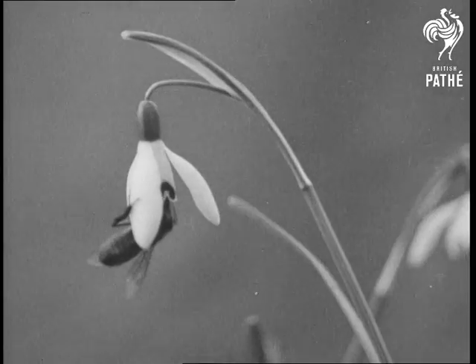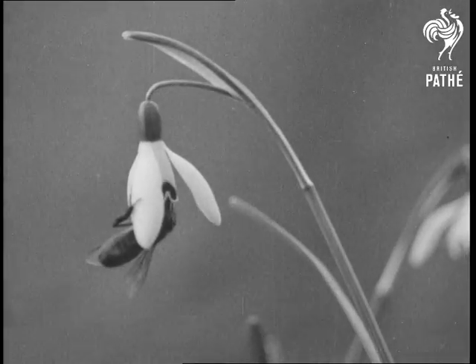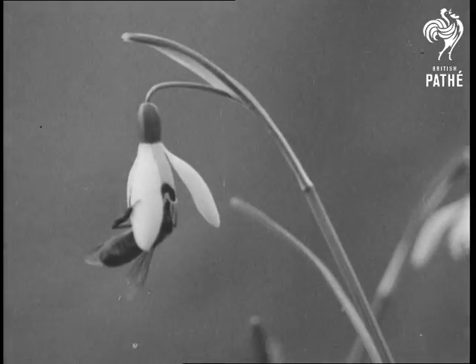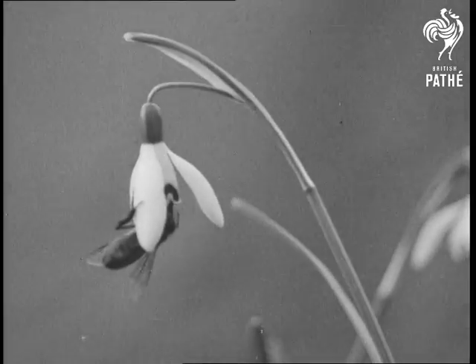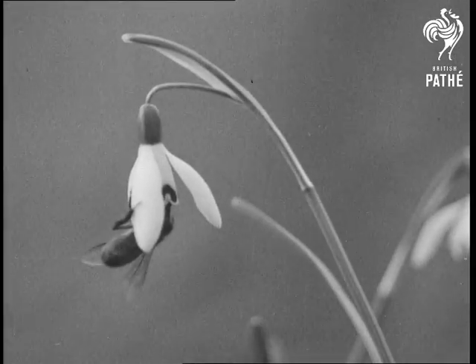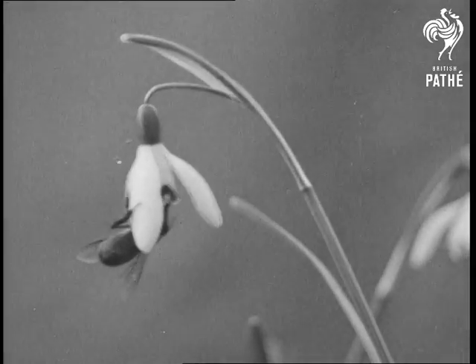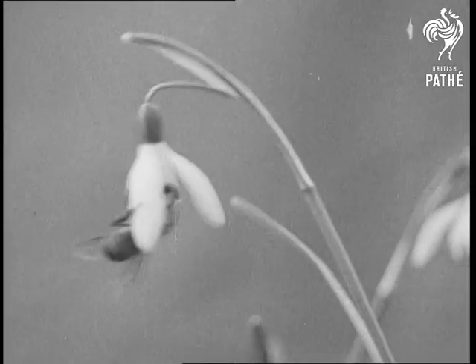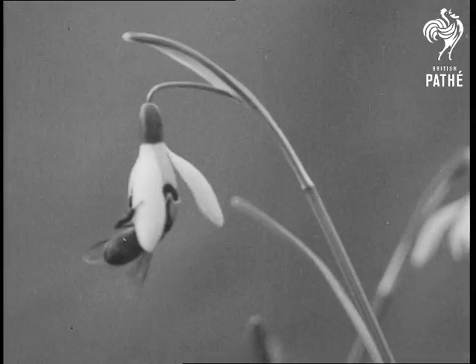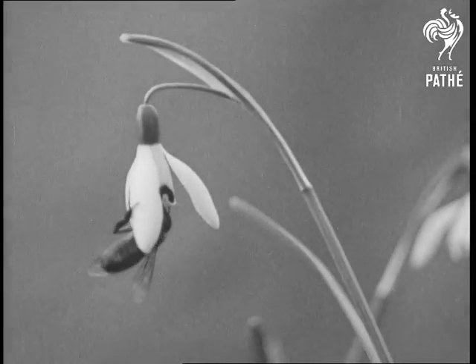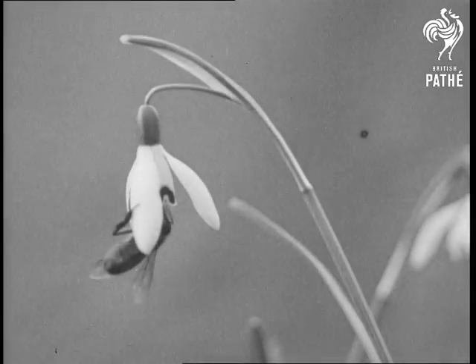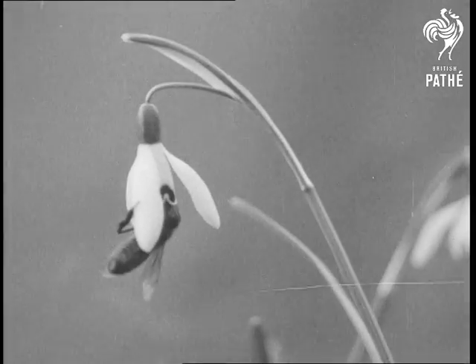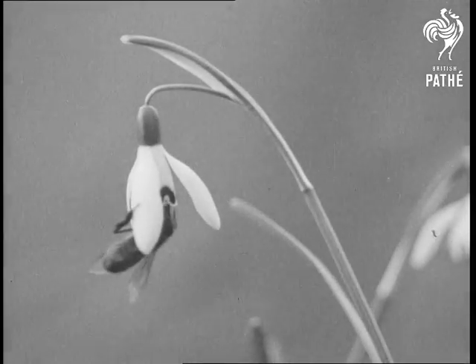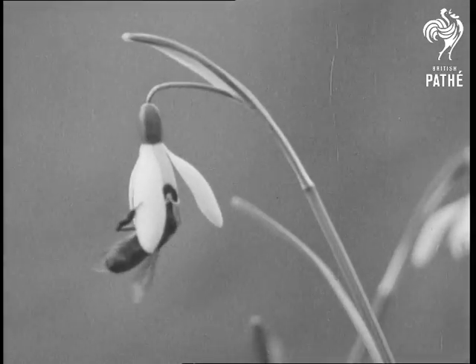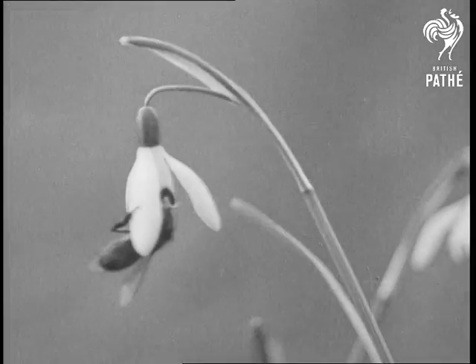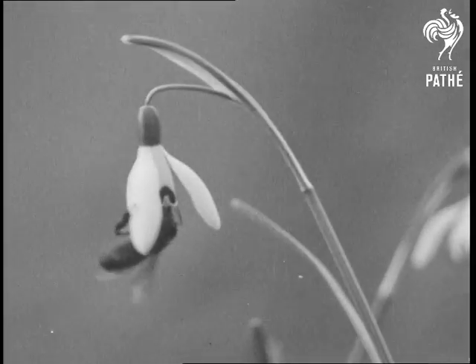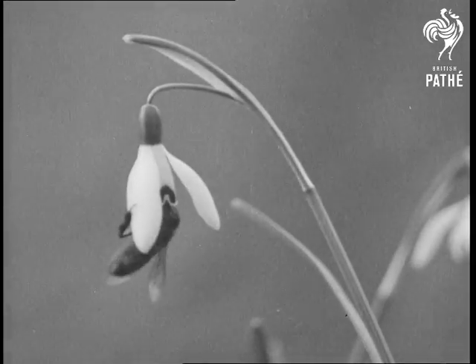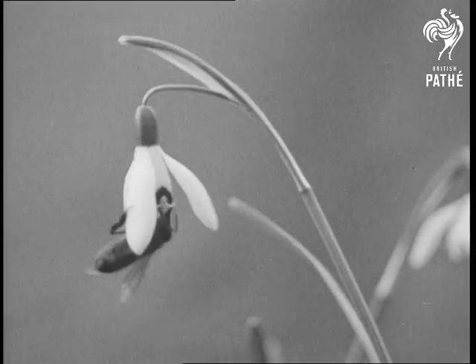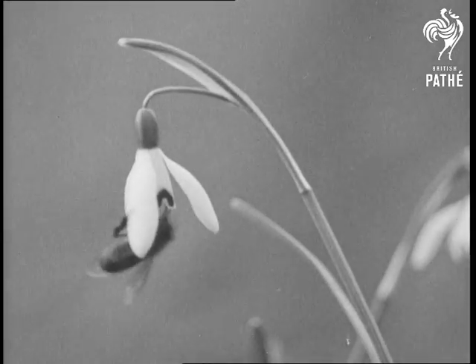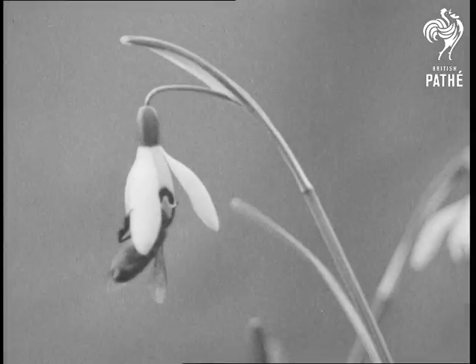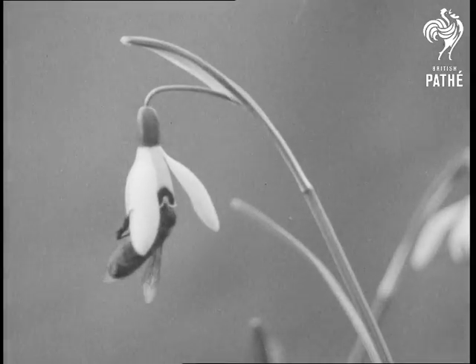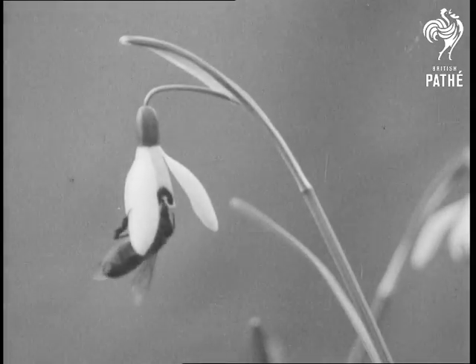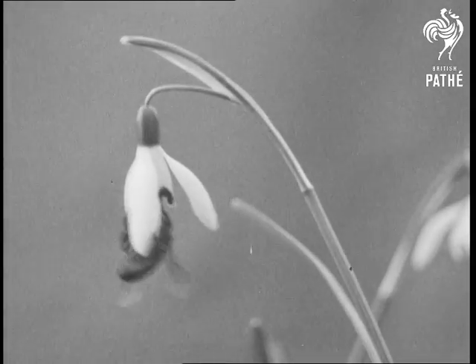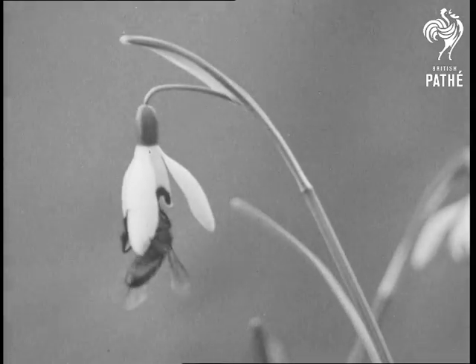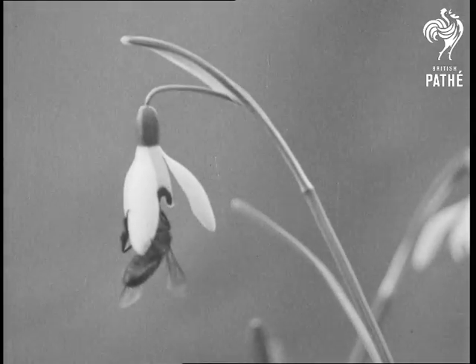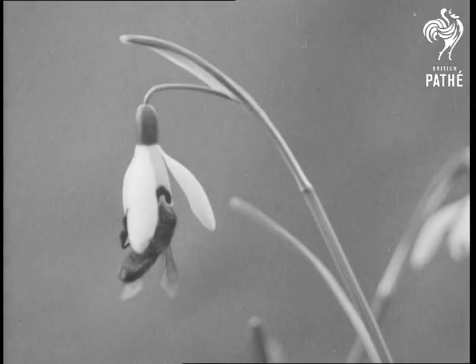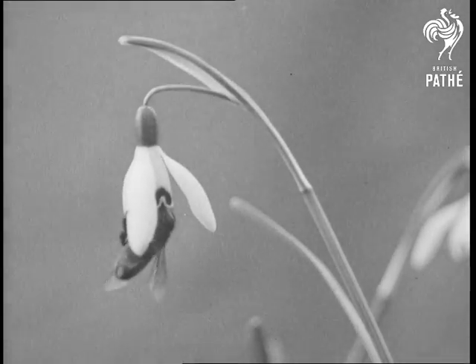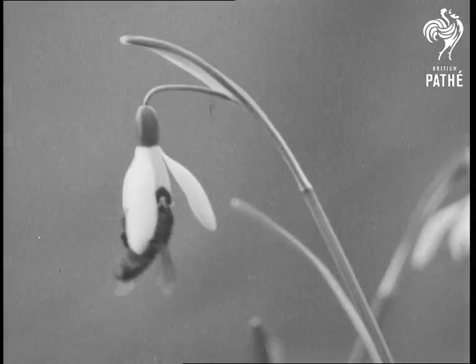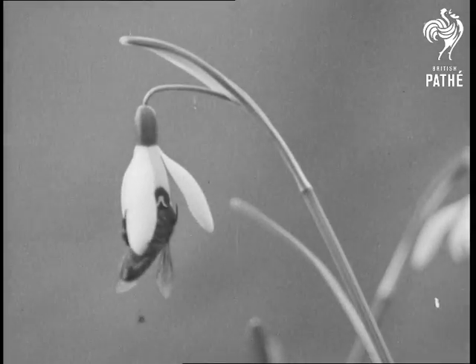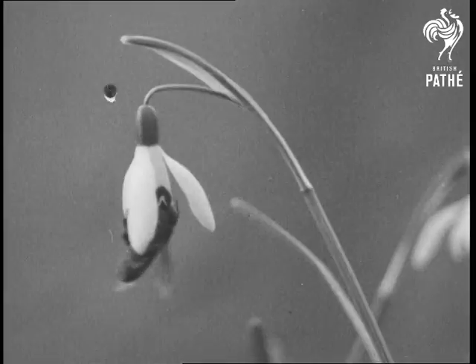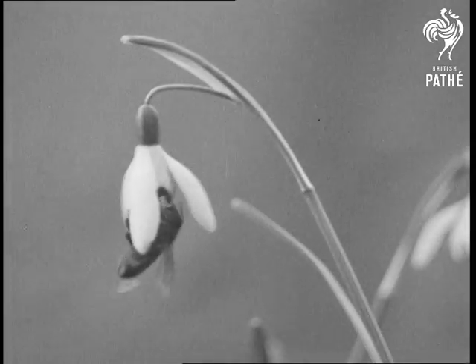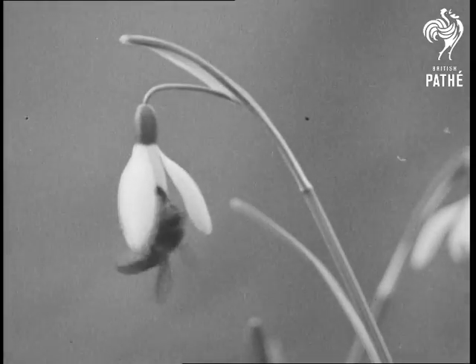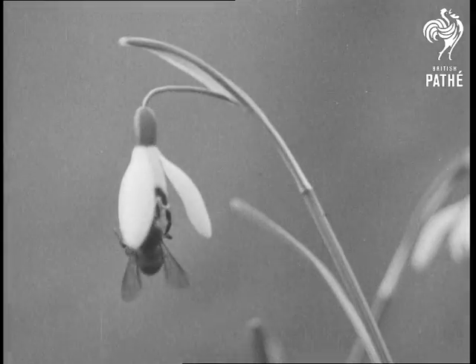It is worth looking to see how the petals make a completely waterproof joint.